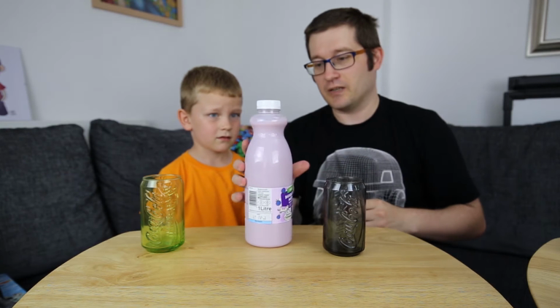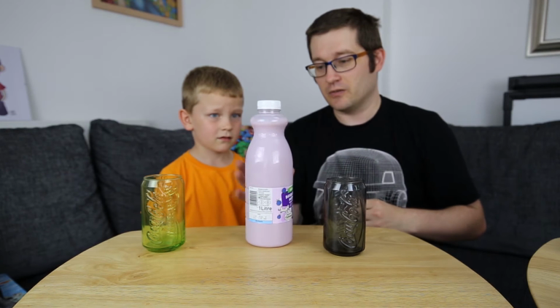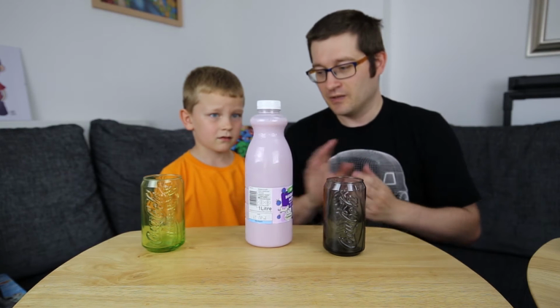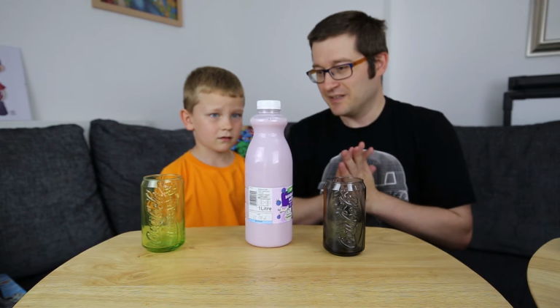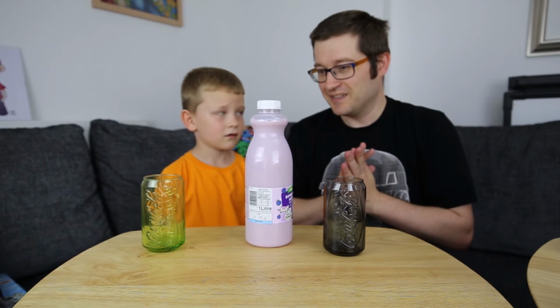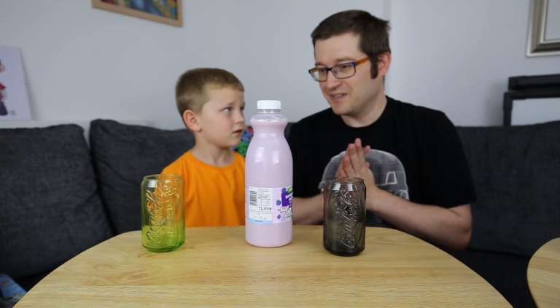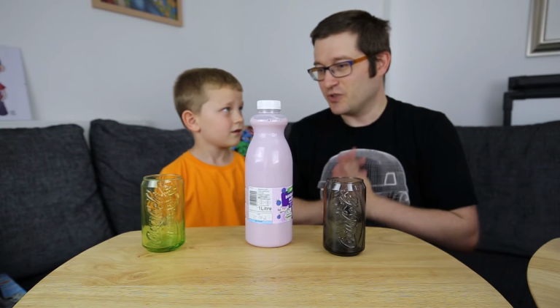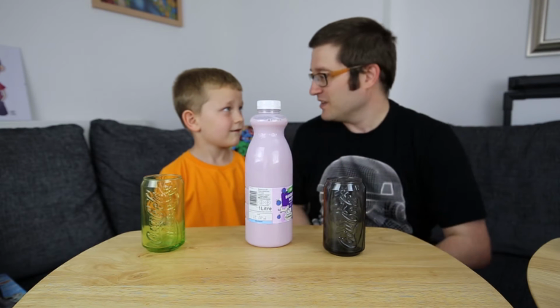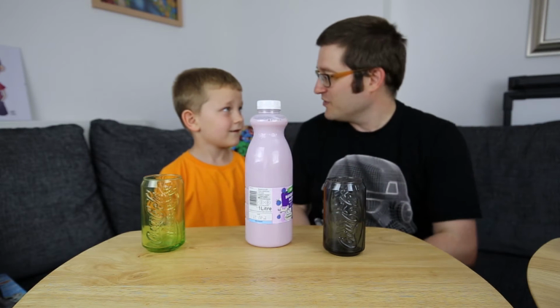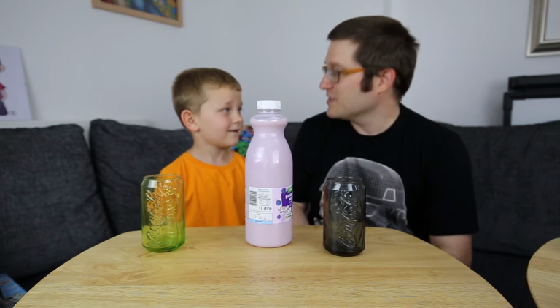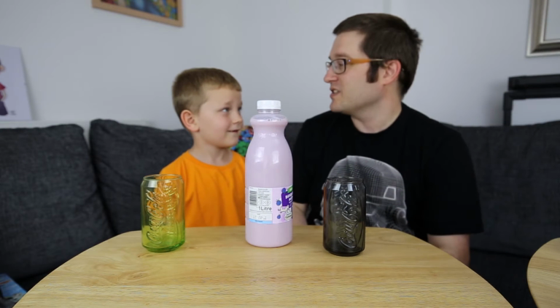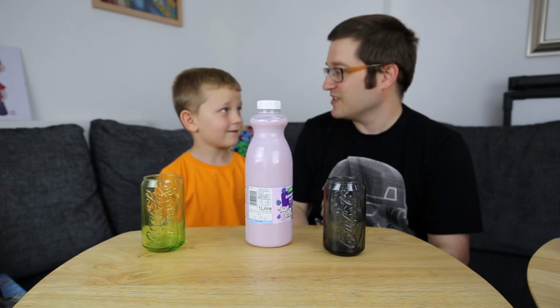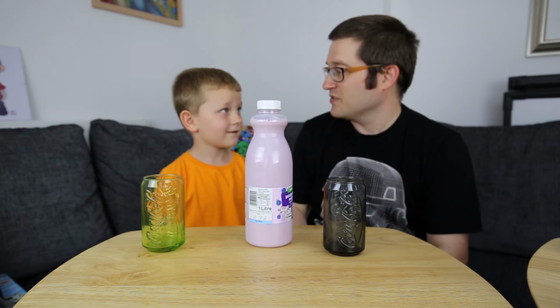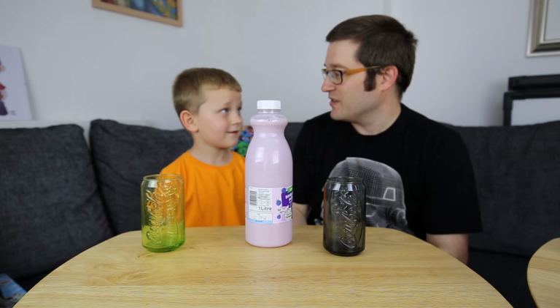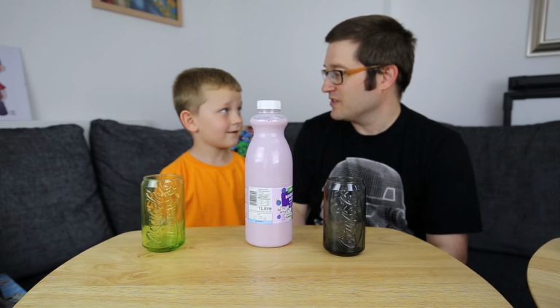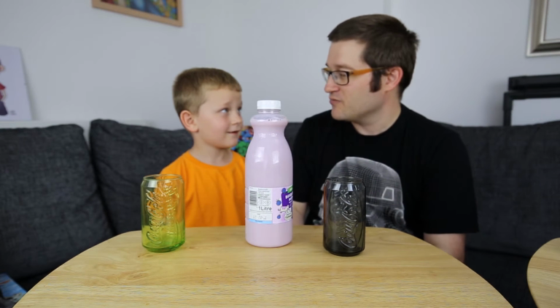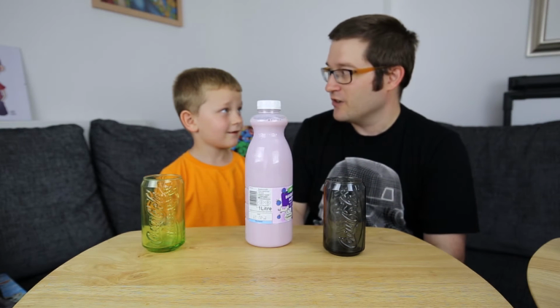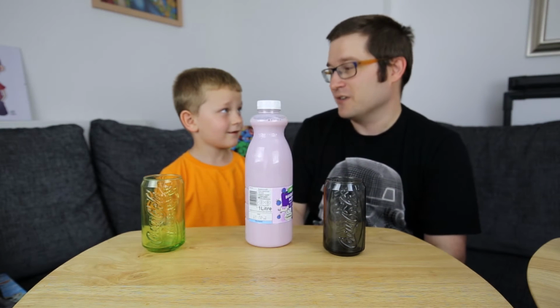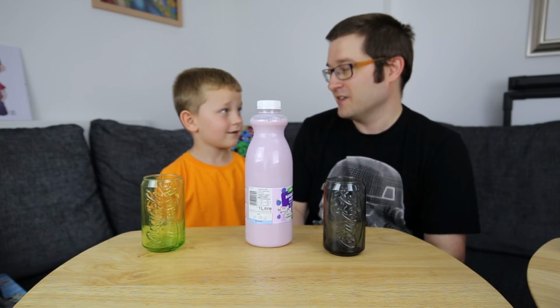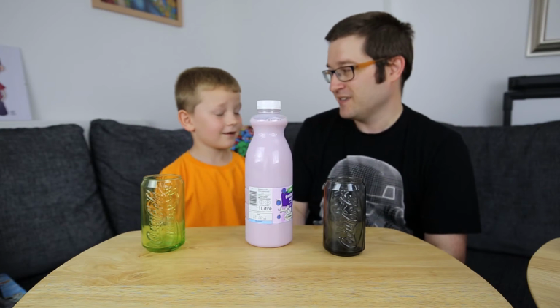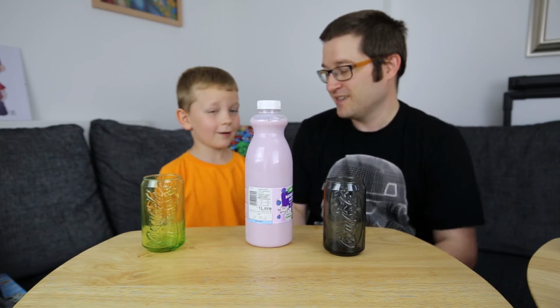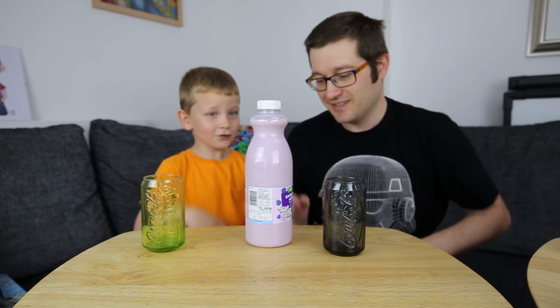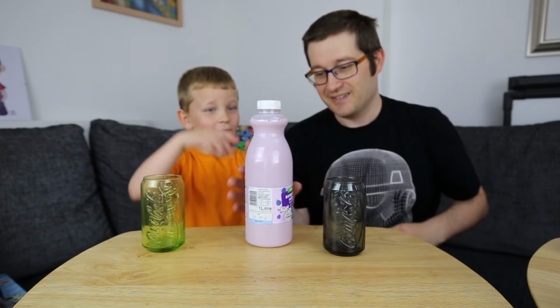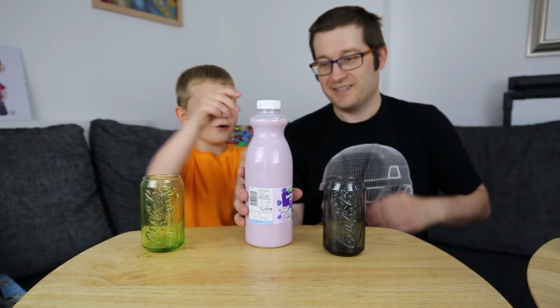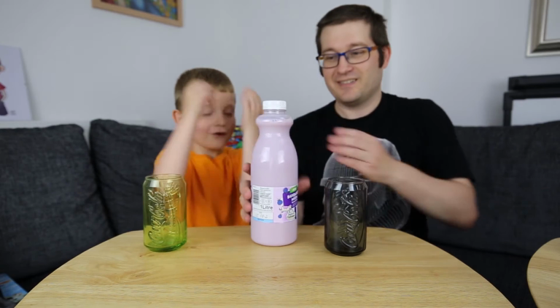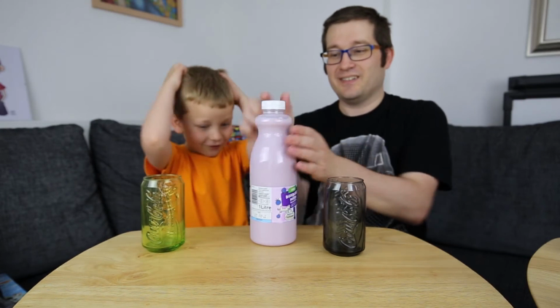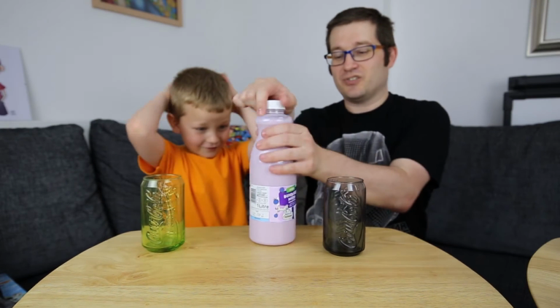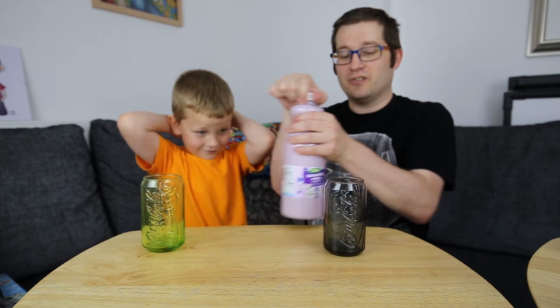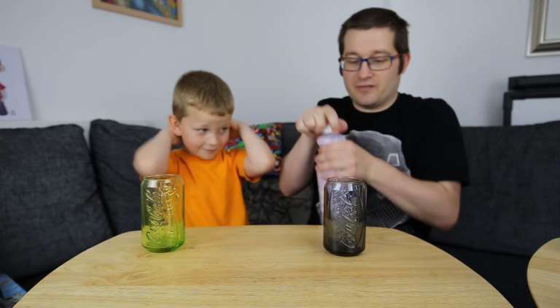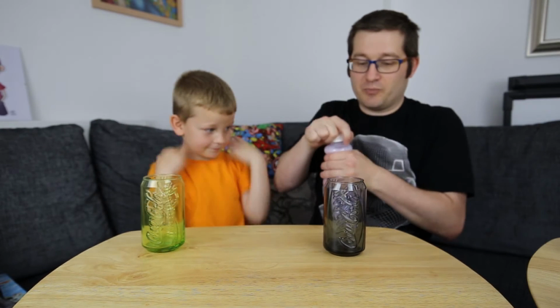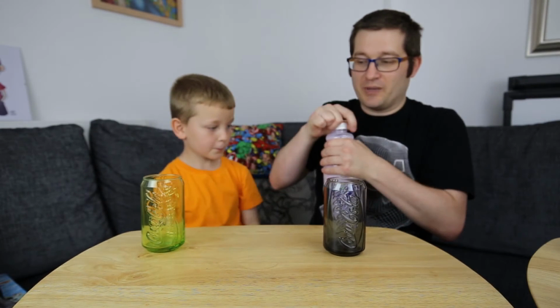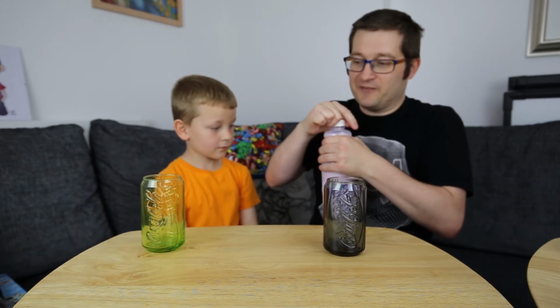Okay, so what do you think? Do you think it's going to taste disgusting or do you think it's going to taste really good? I'm not sure. Yeah, not sure? Alright, let's pour some out.